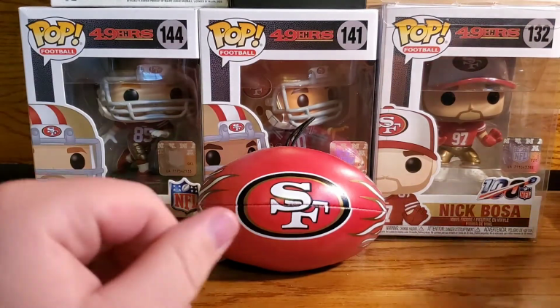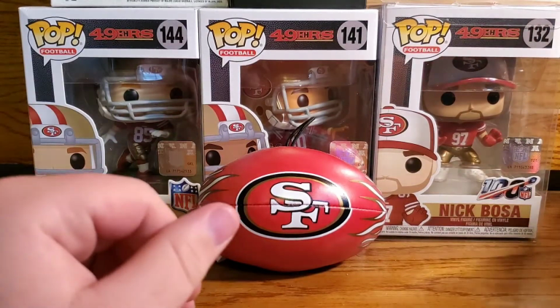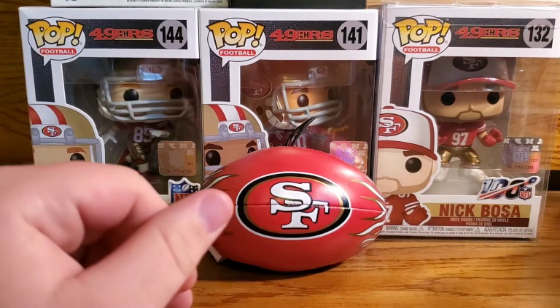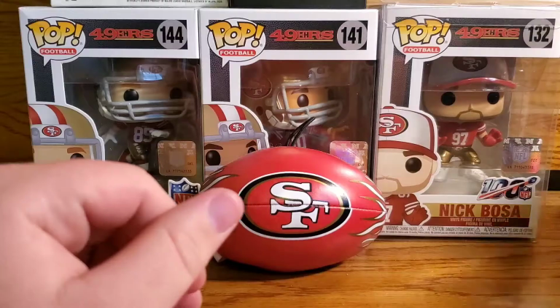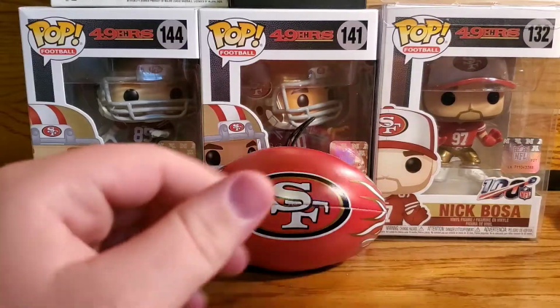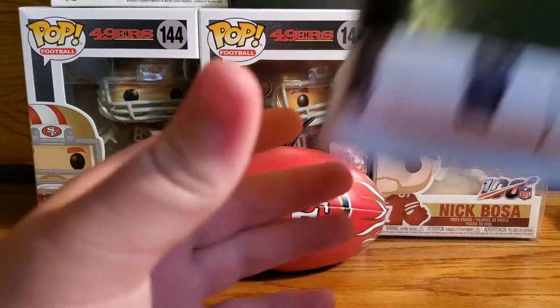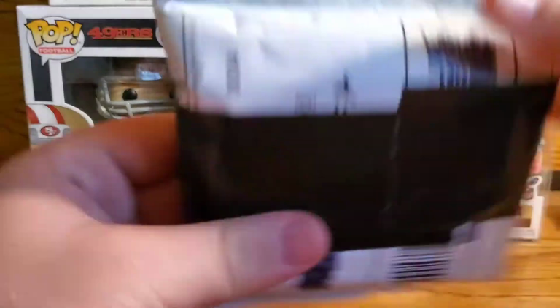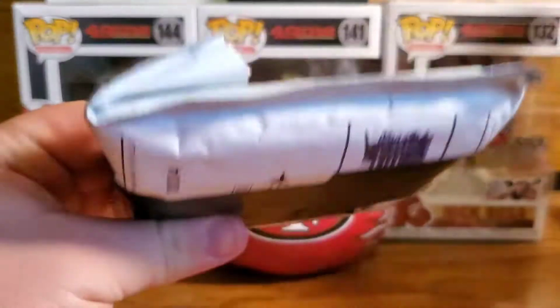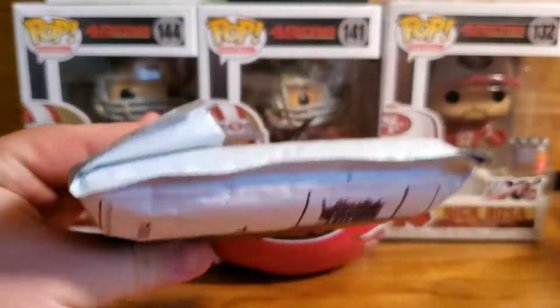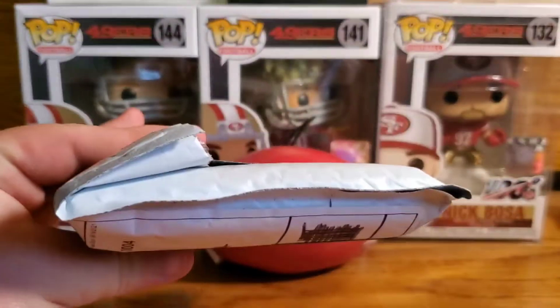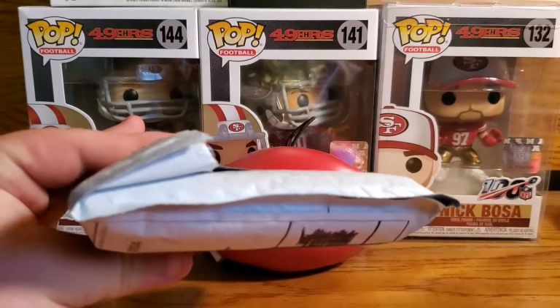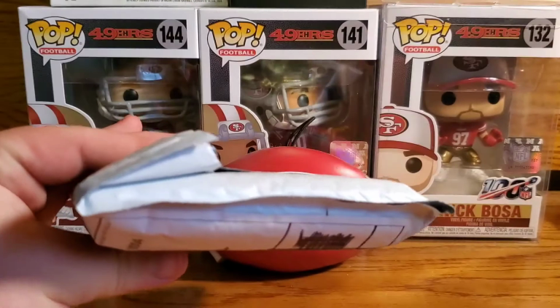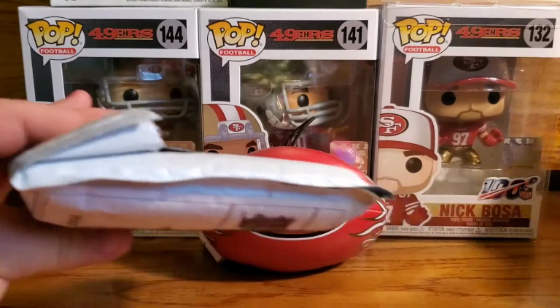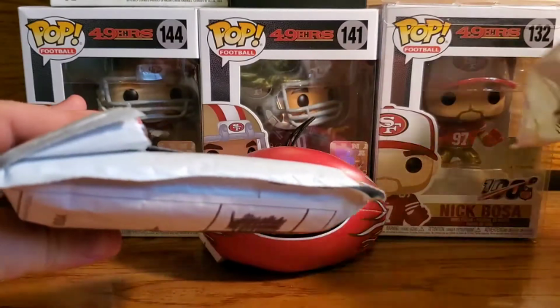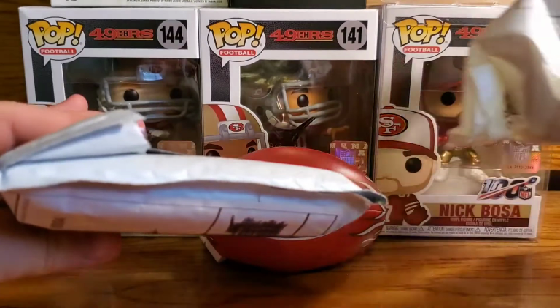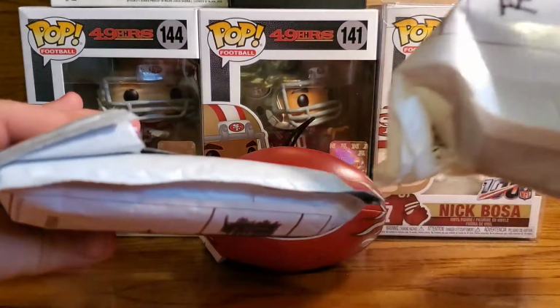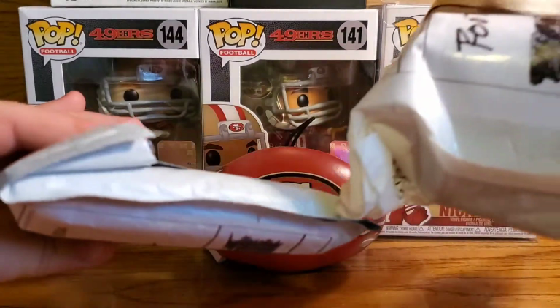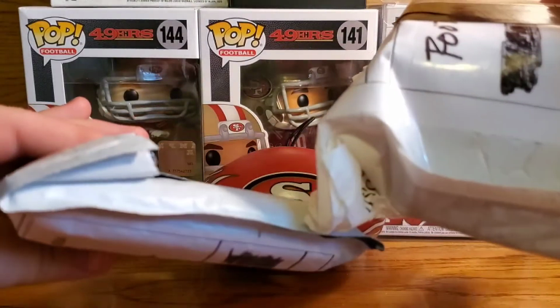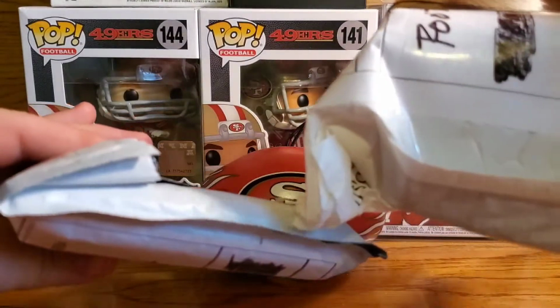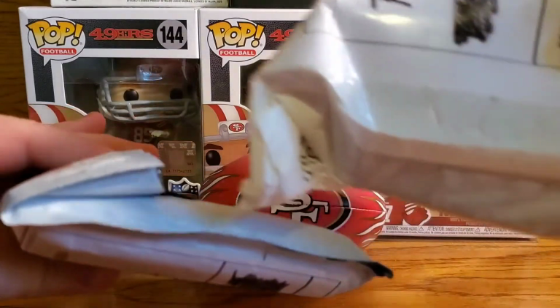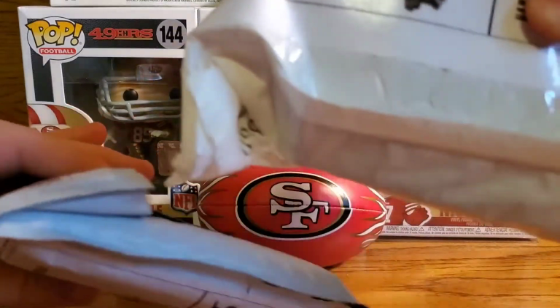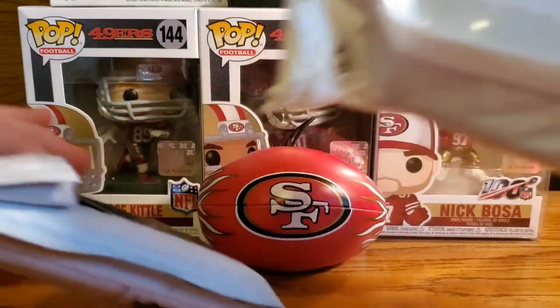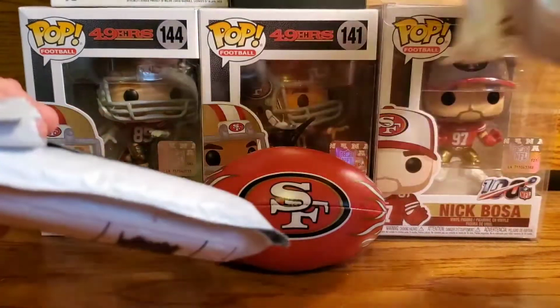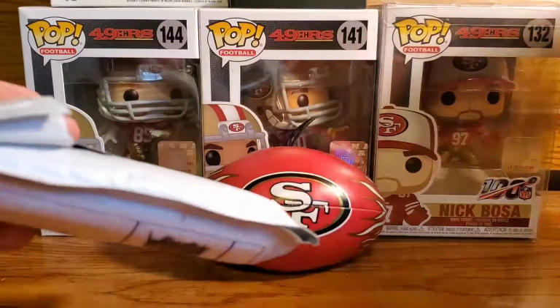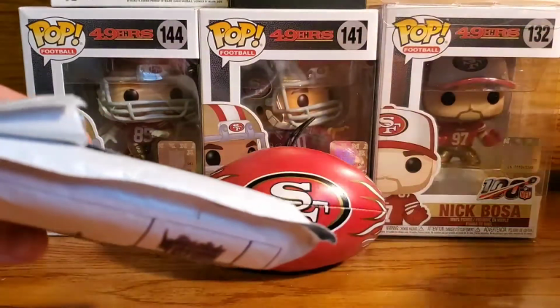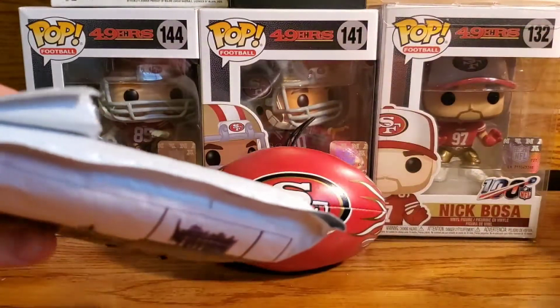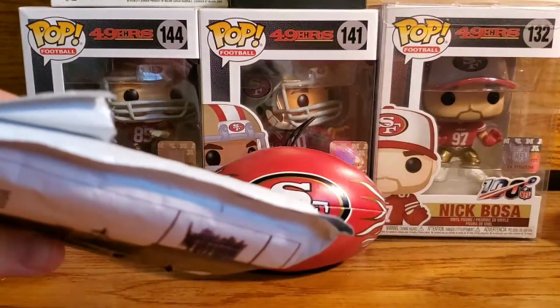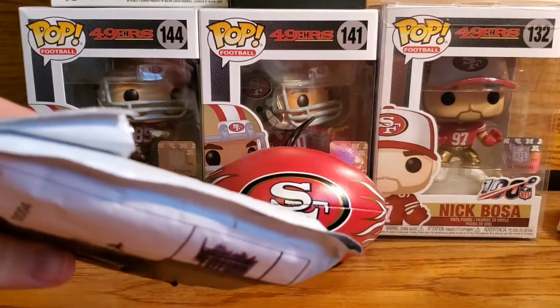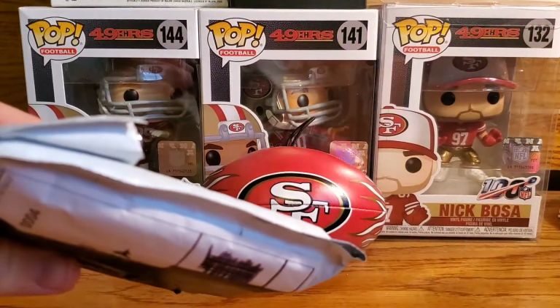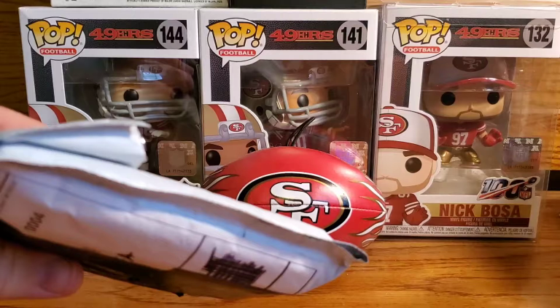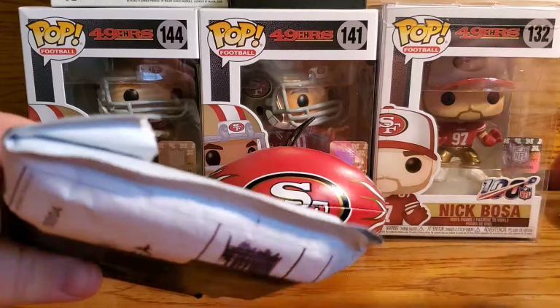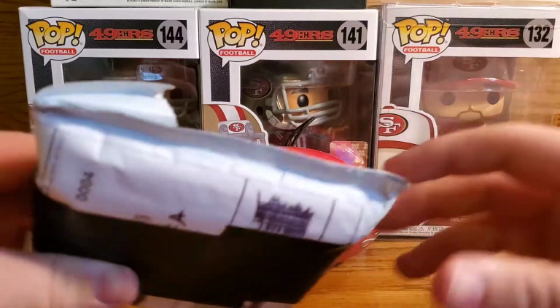I still have all of these packages, so let's just get into these.